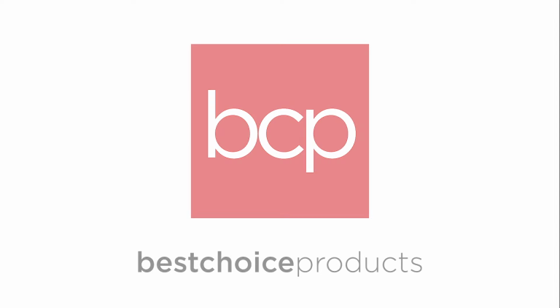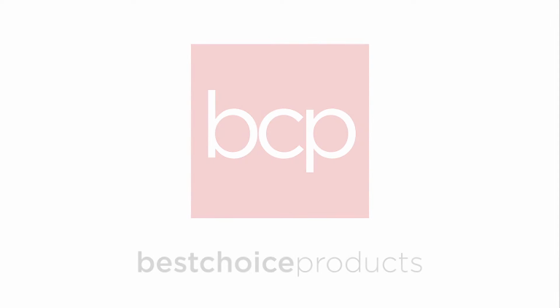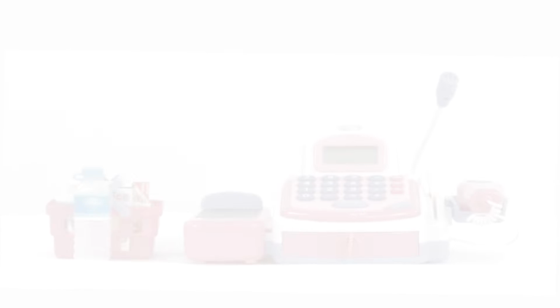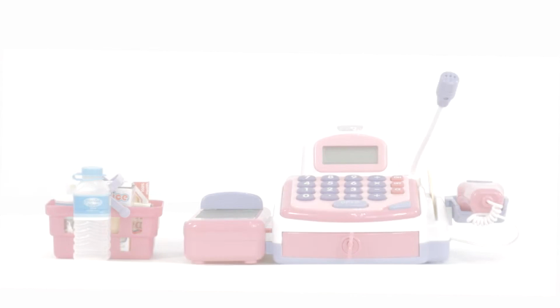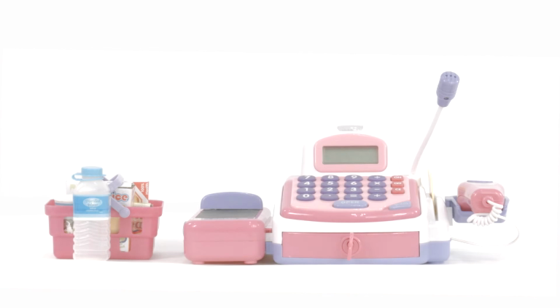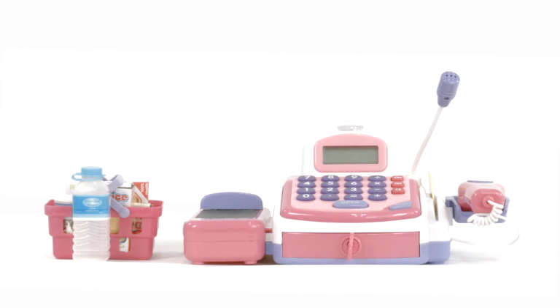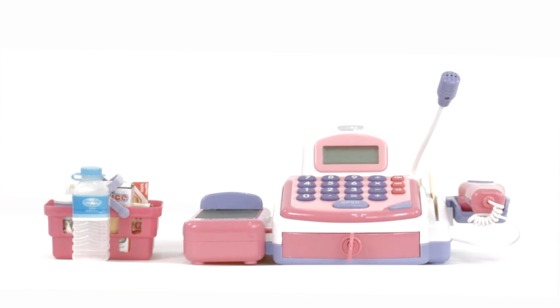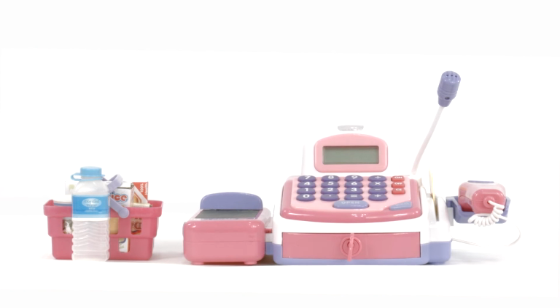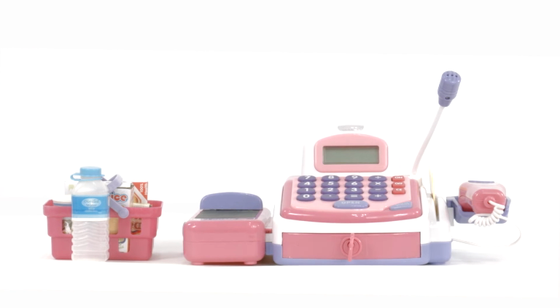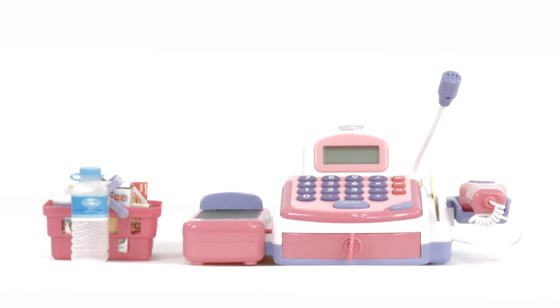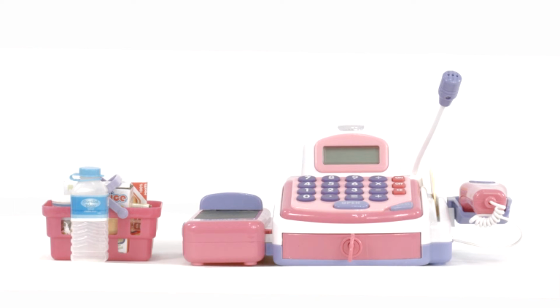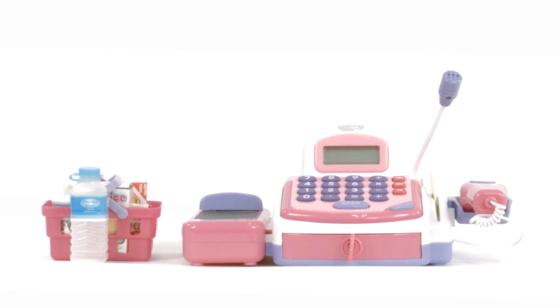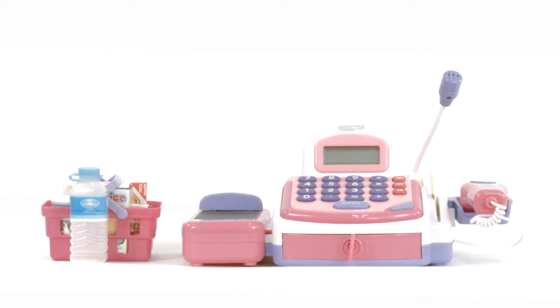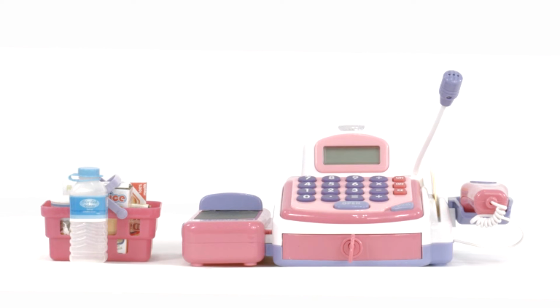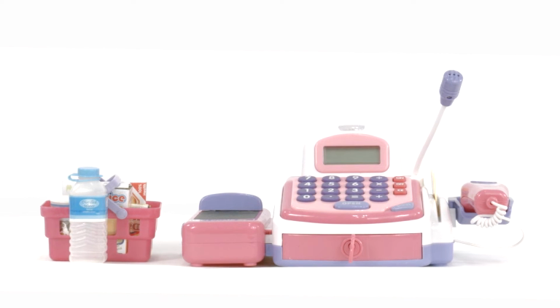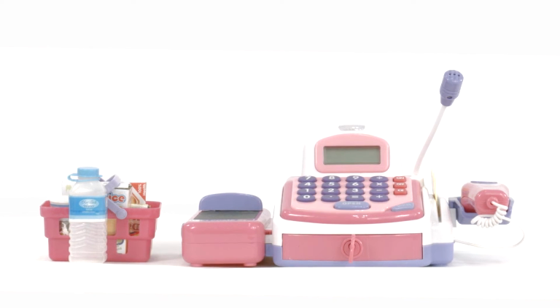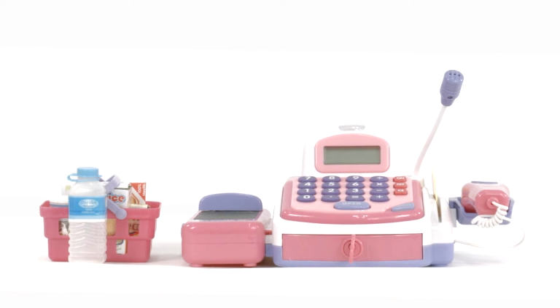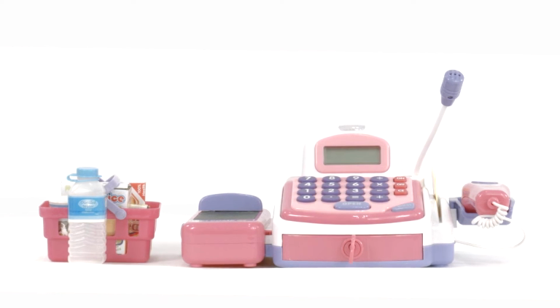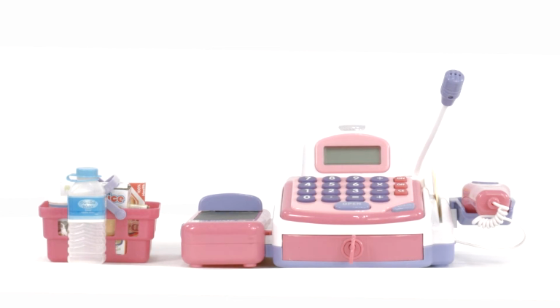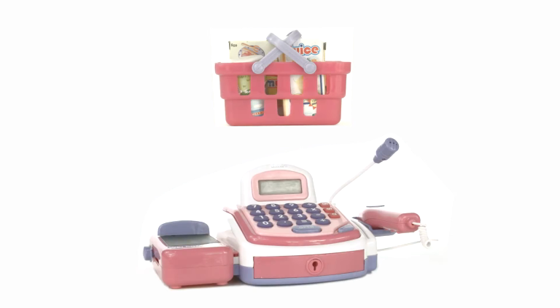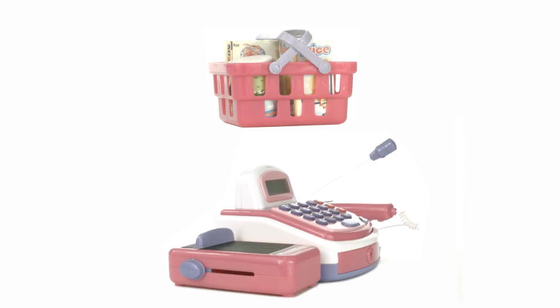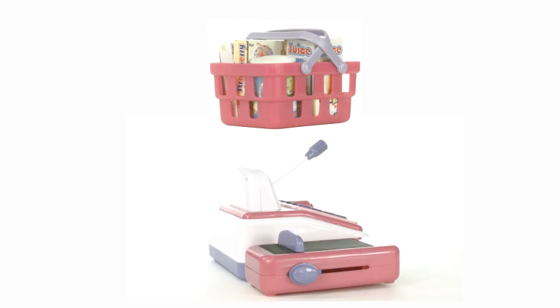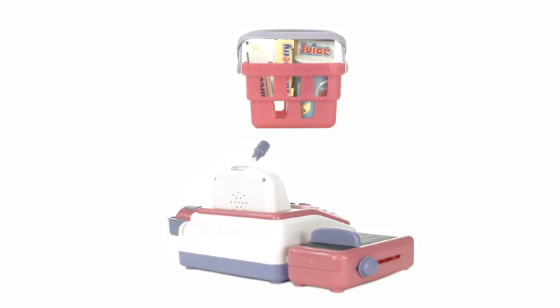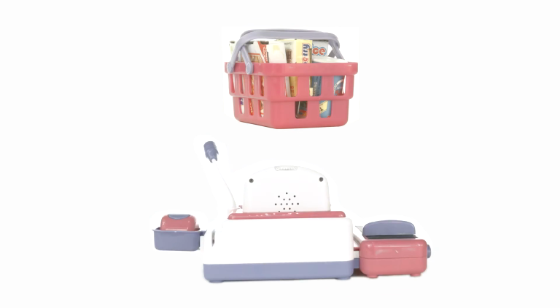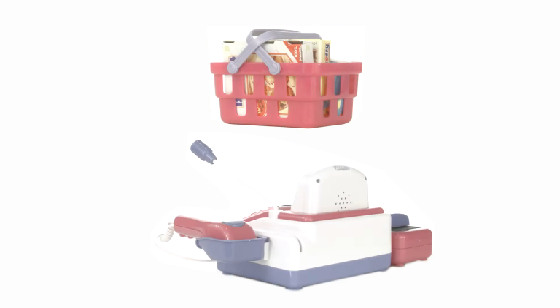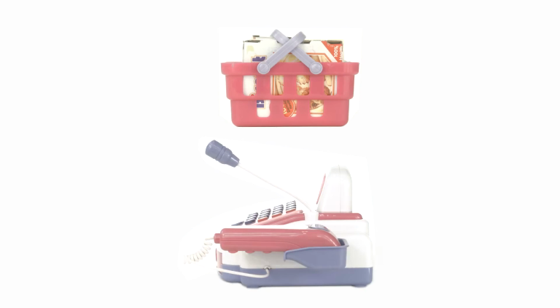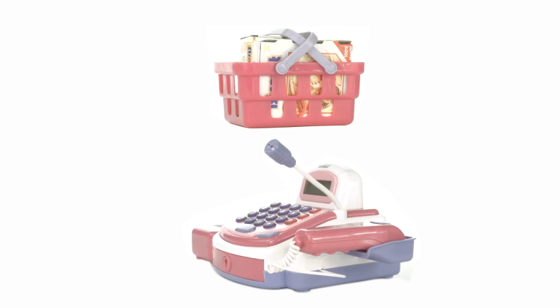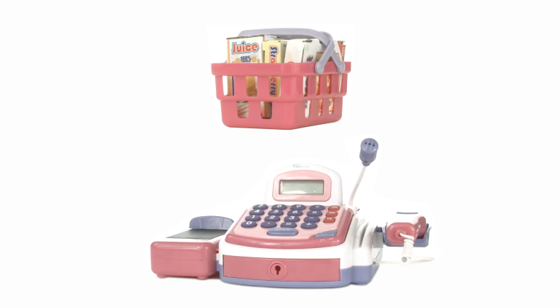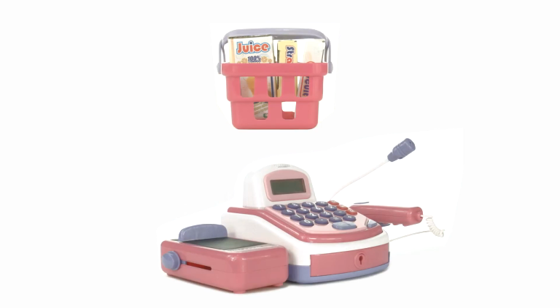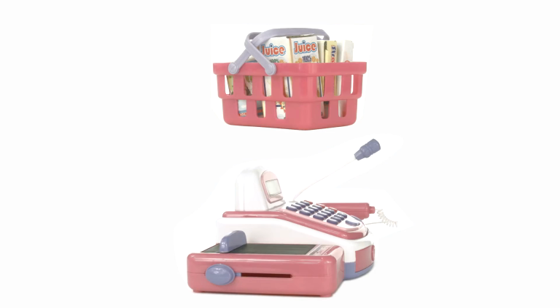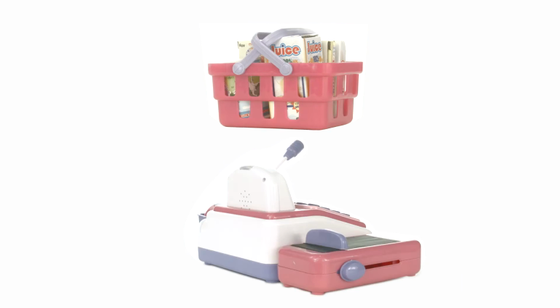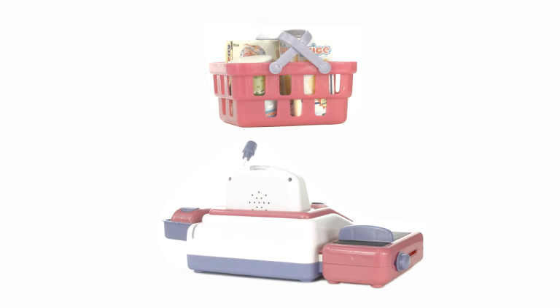Best Choice Products presents the Kids Cash Registry playset. Have fun teaching little ones how money works.